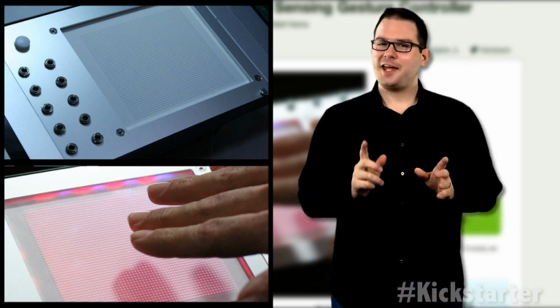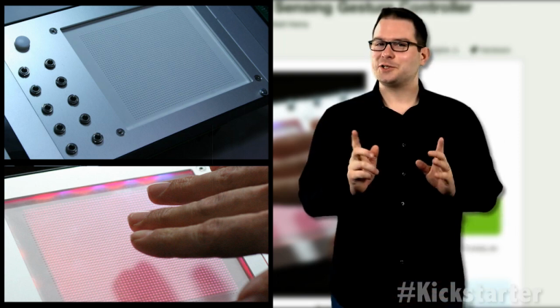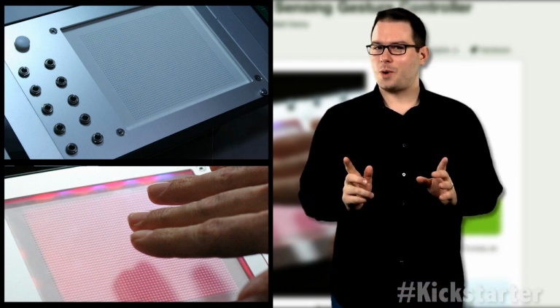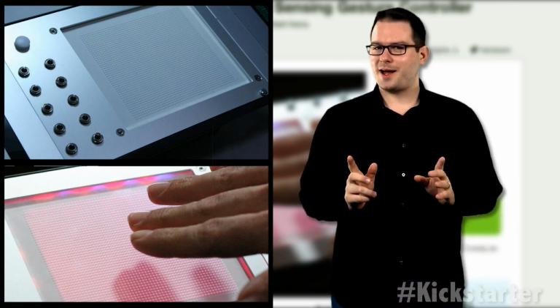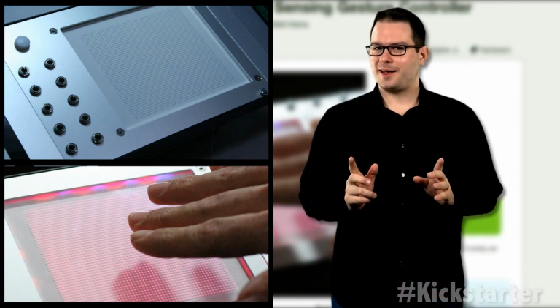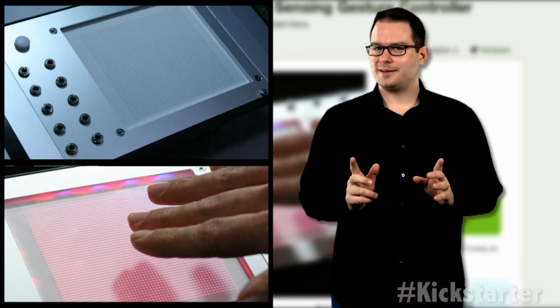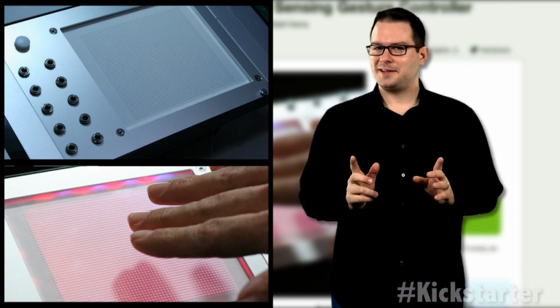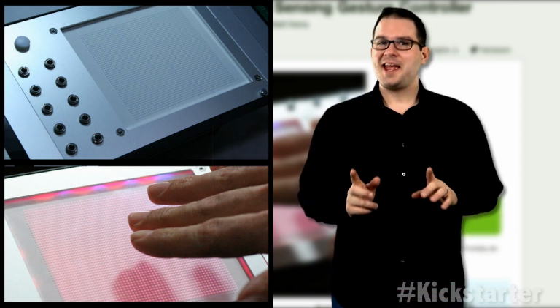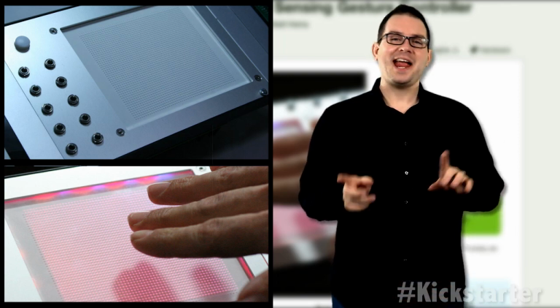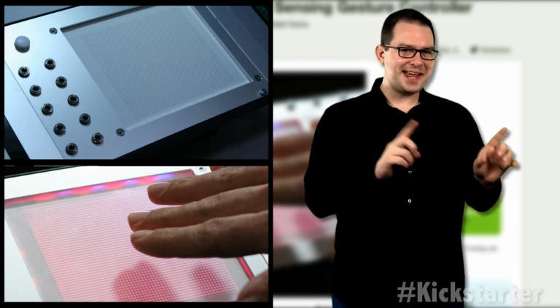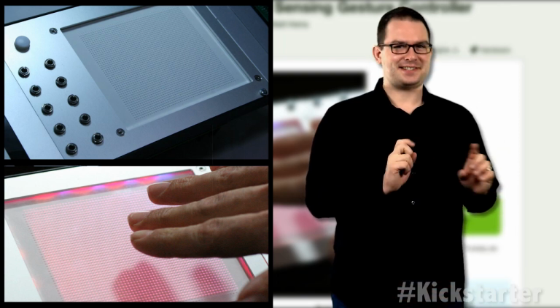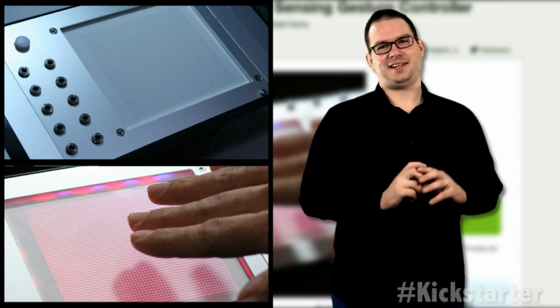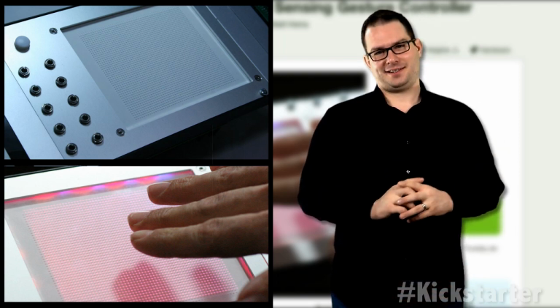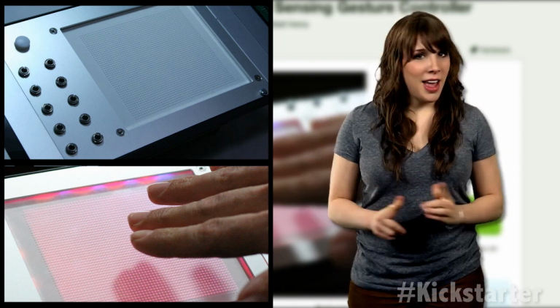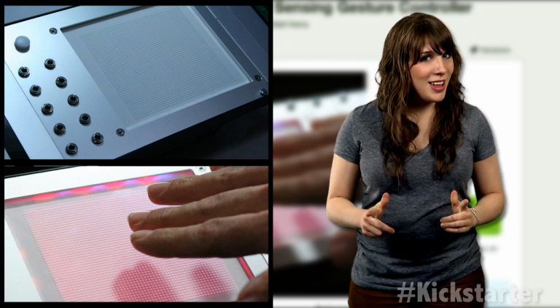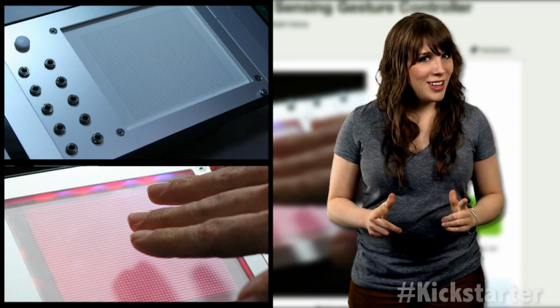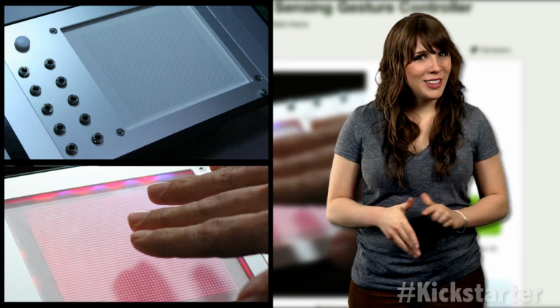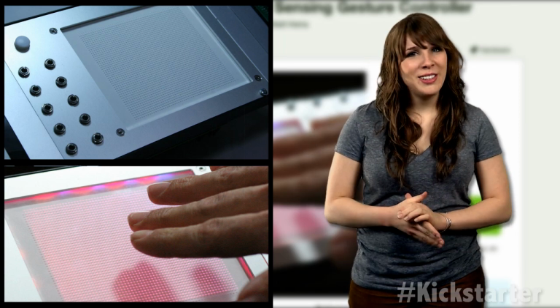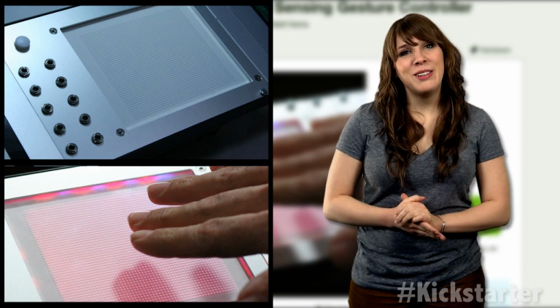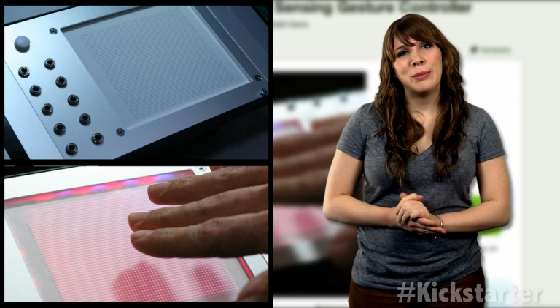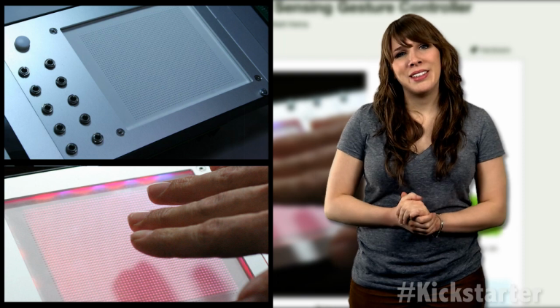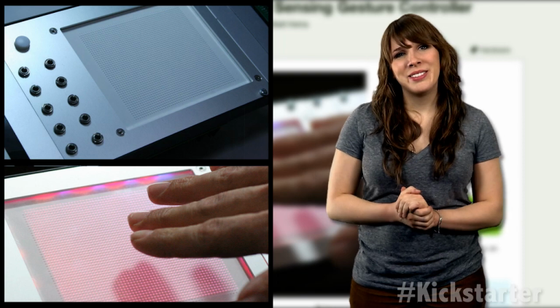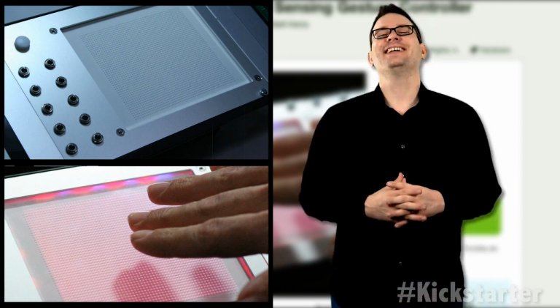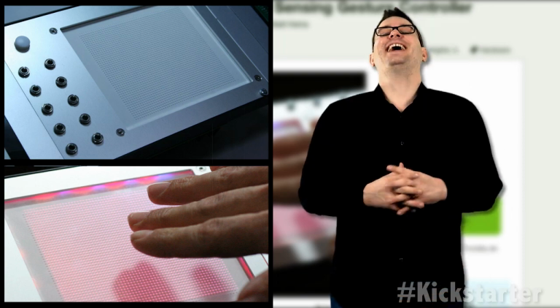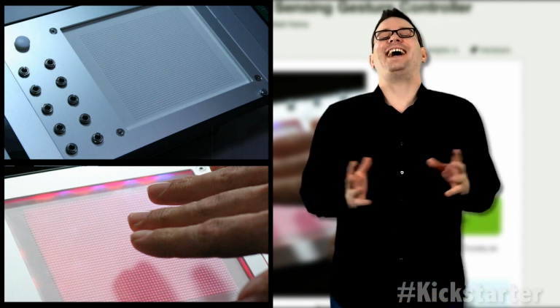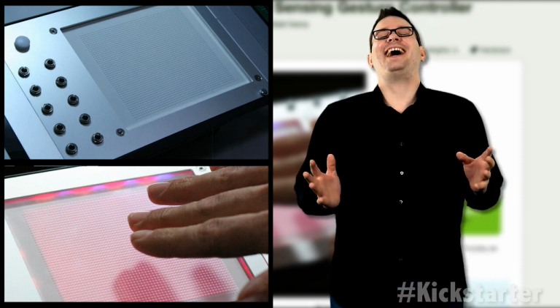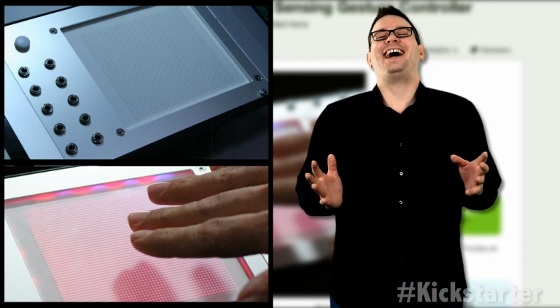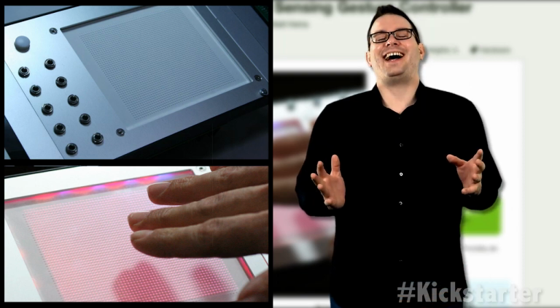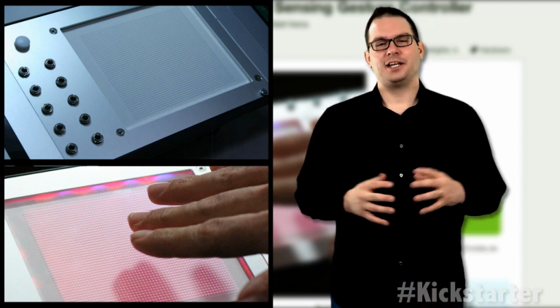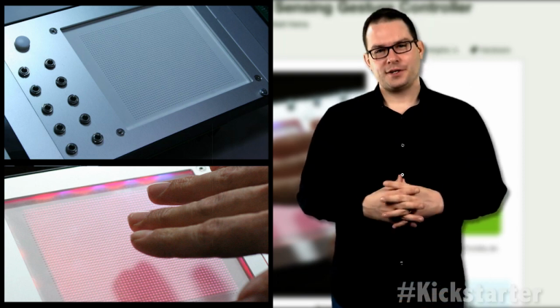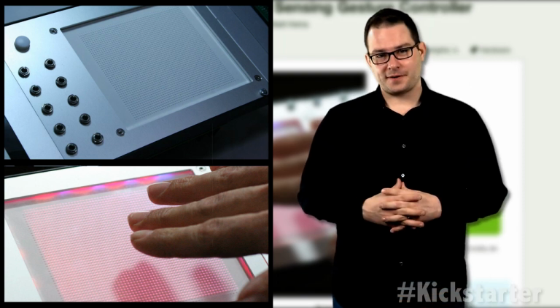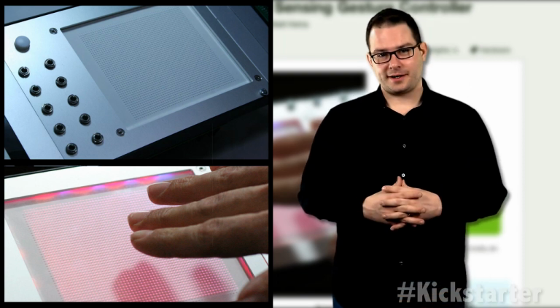X, Y, and Z. Hey, you learned the alphabet. You're fired.